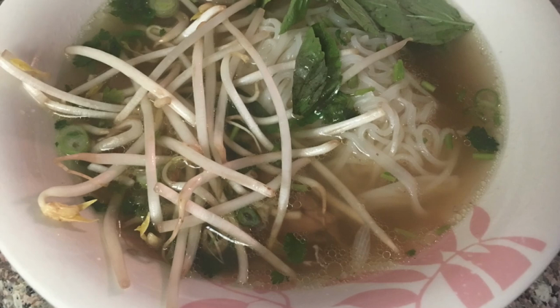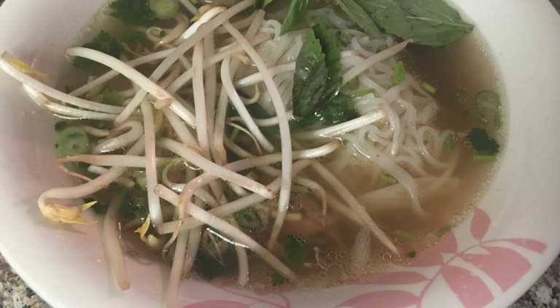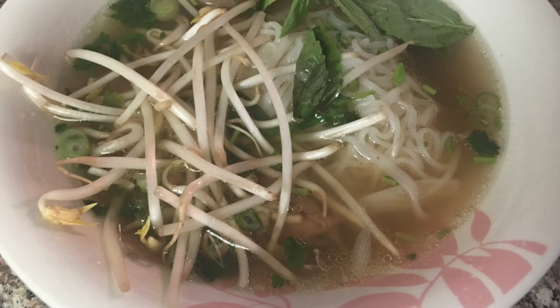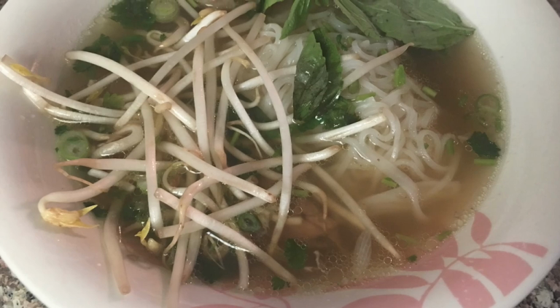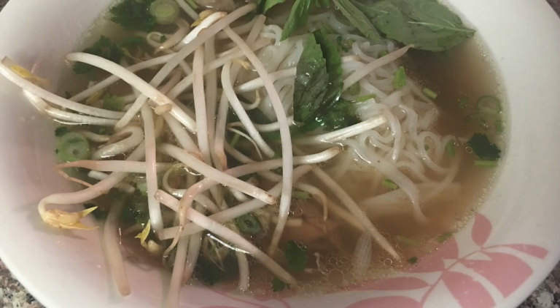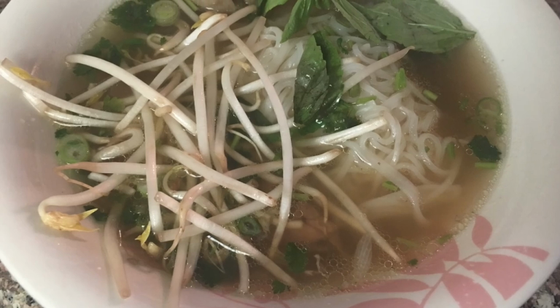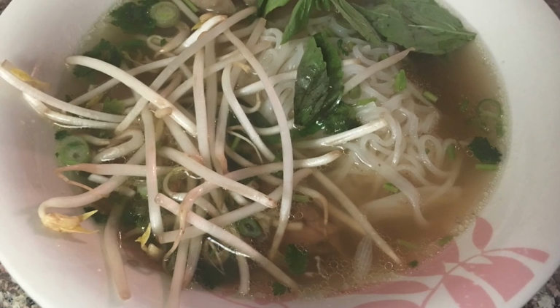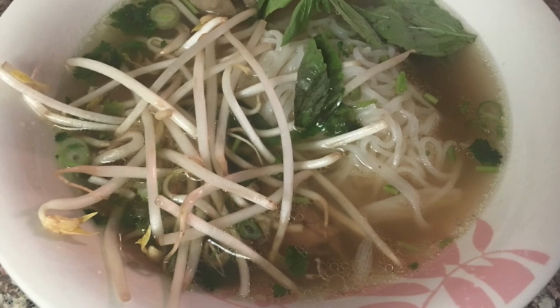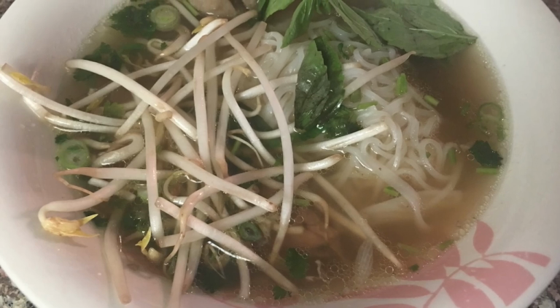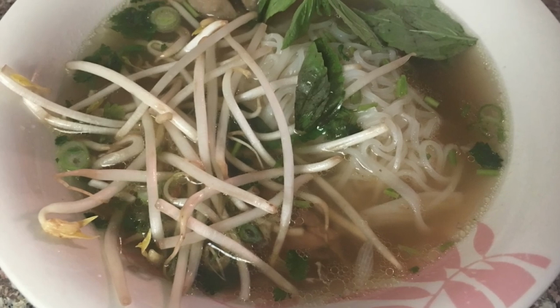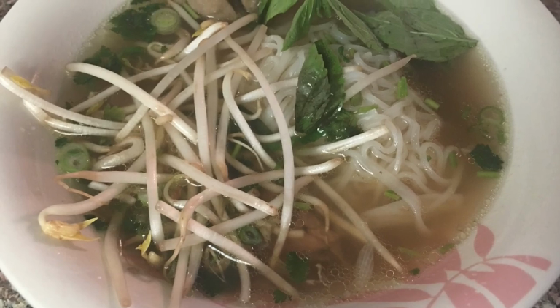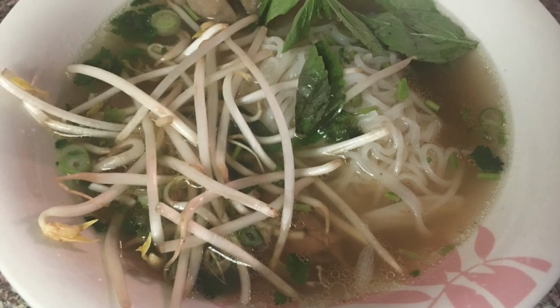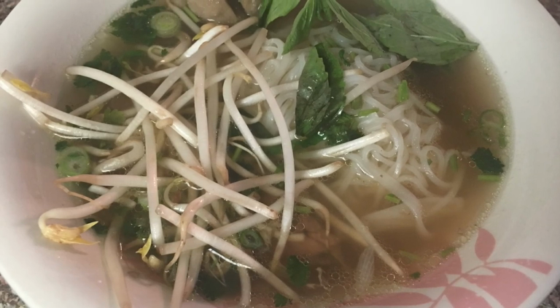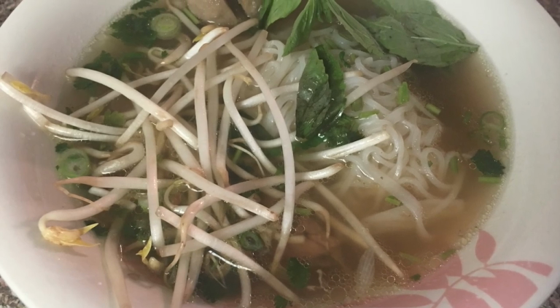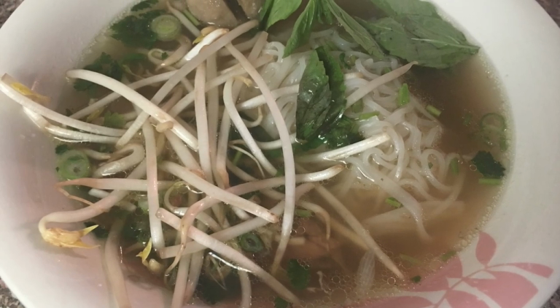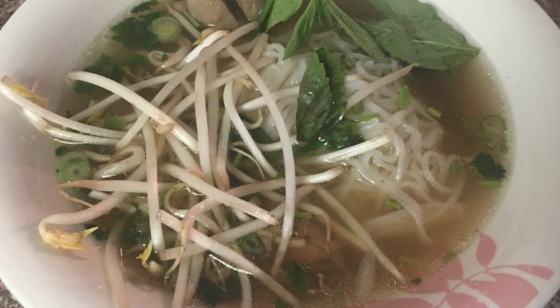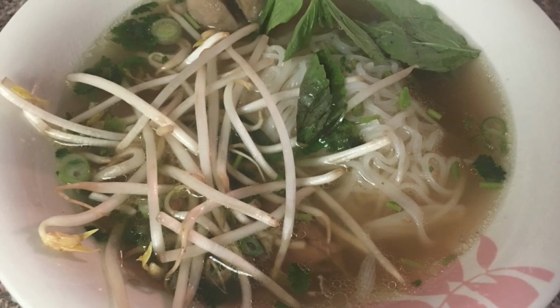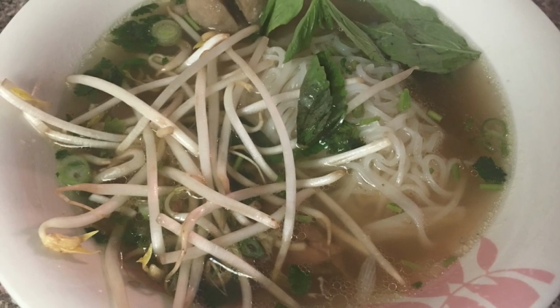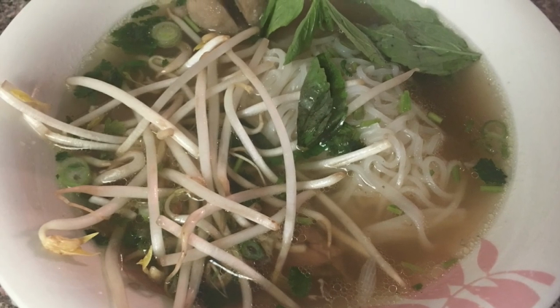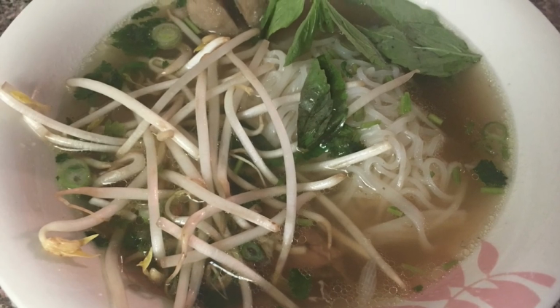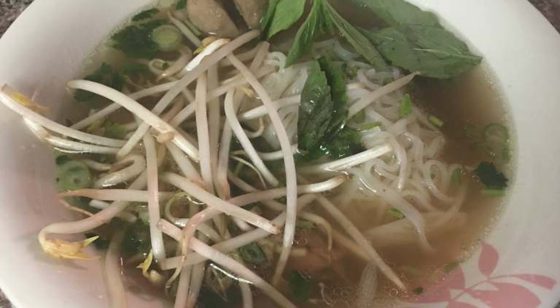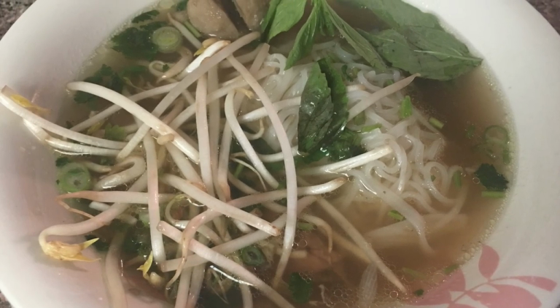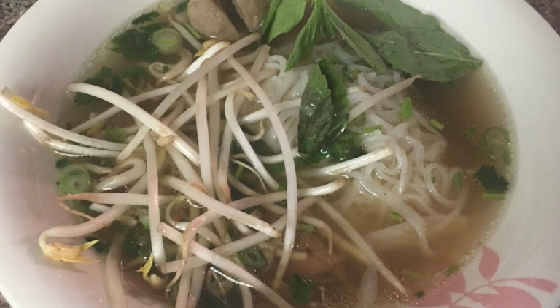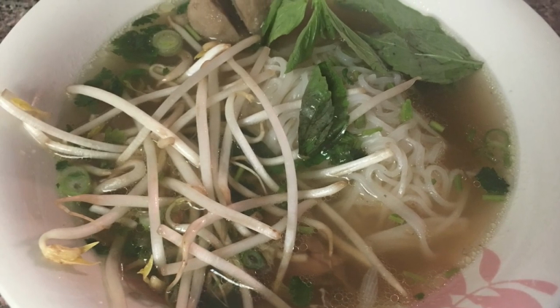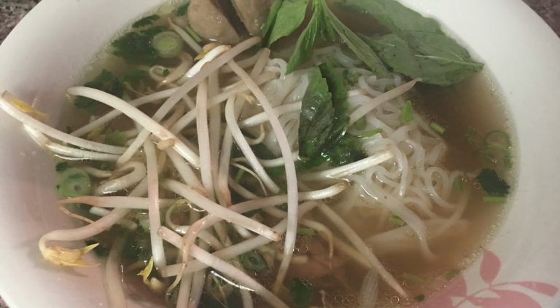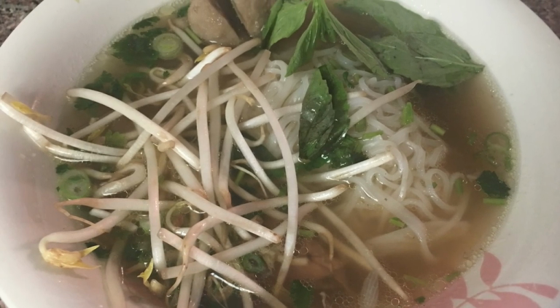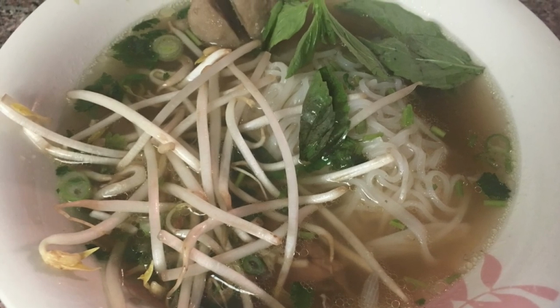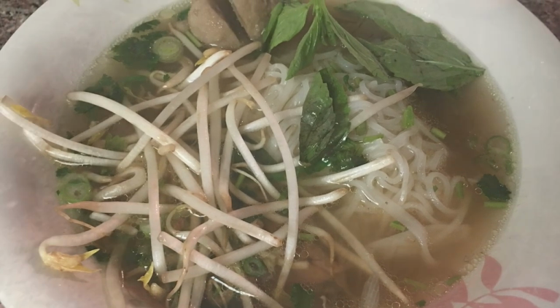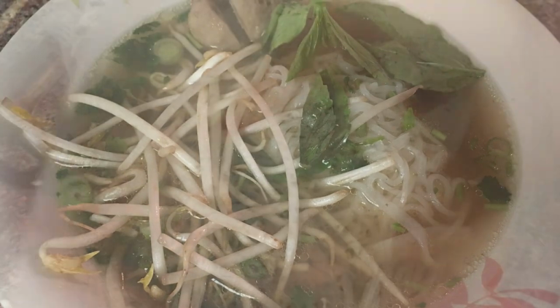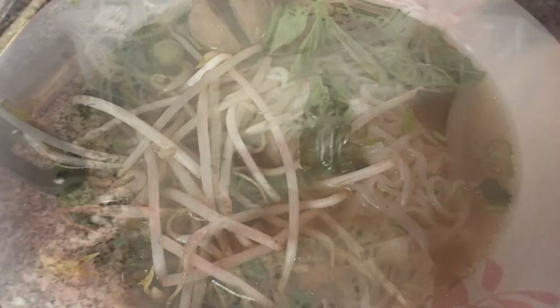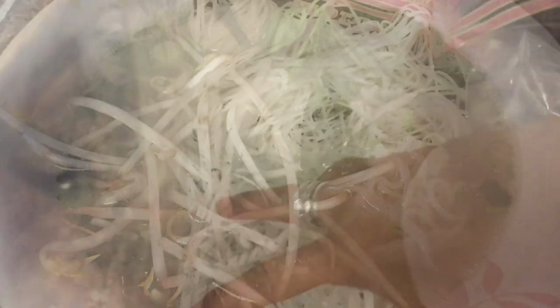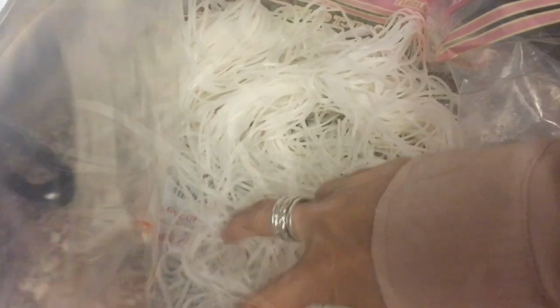Hi guys, welcome back to my channel. Today I'm going to show you how to quickly assemble a bowl of pho.